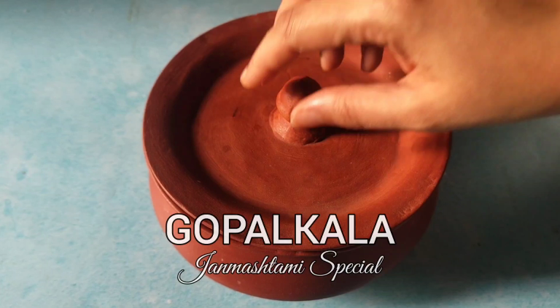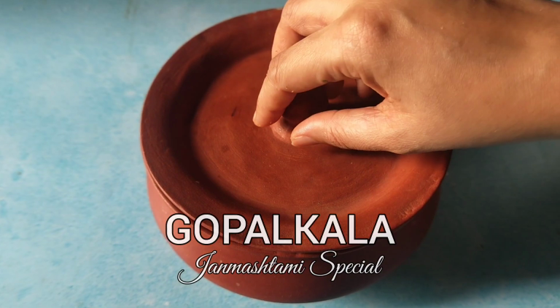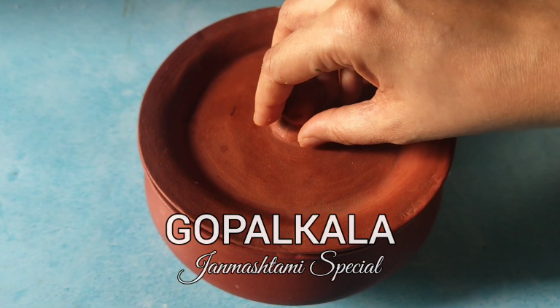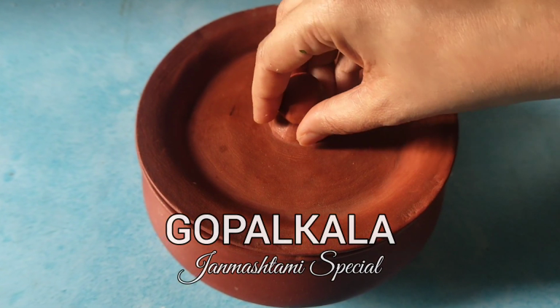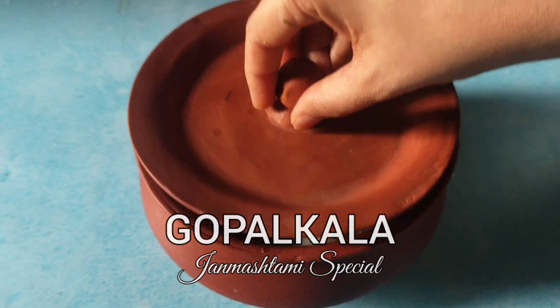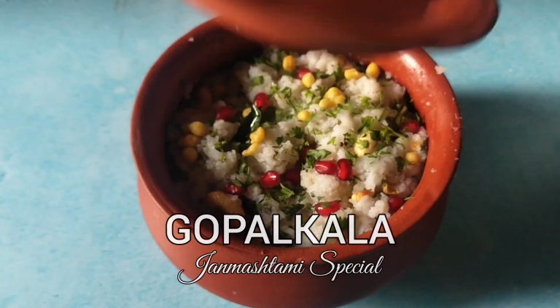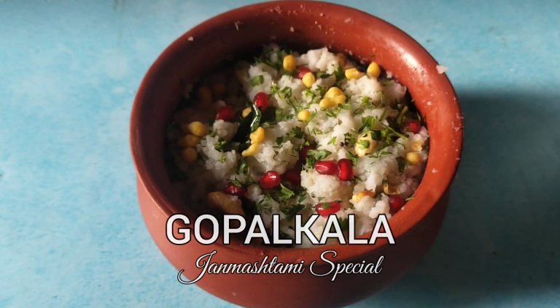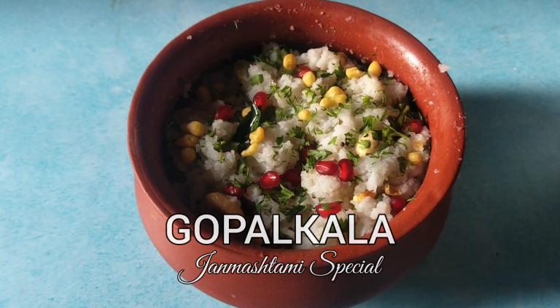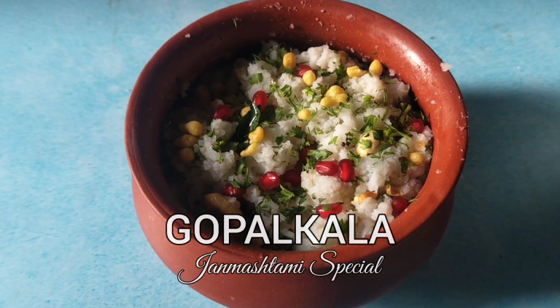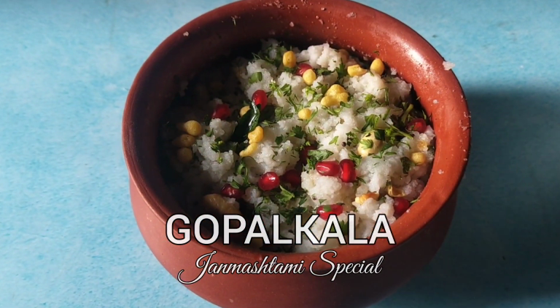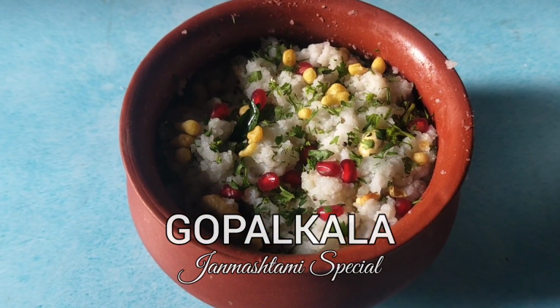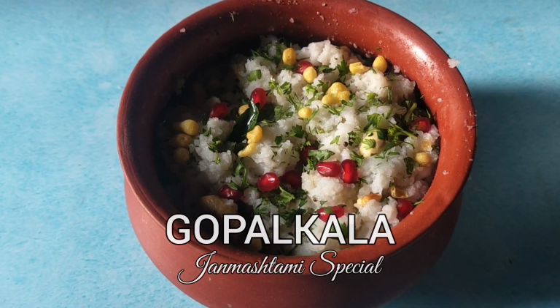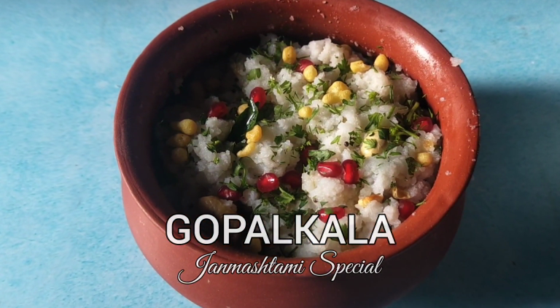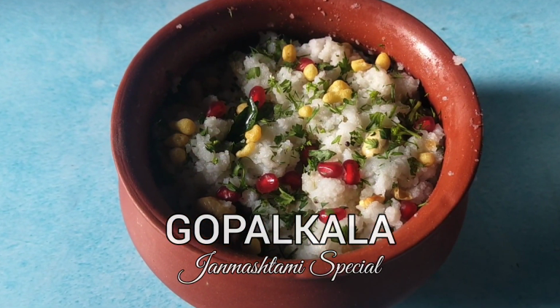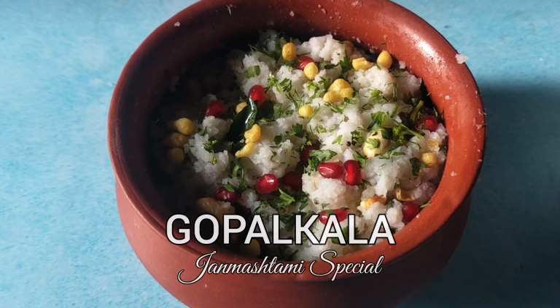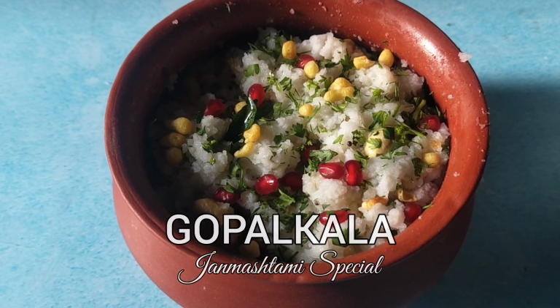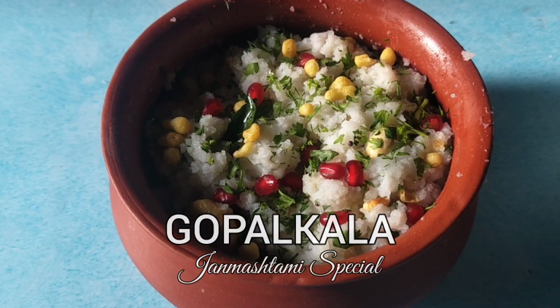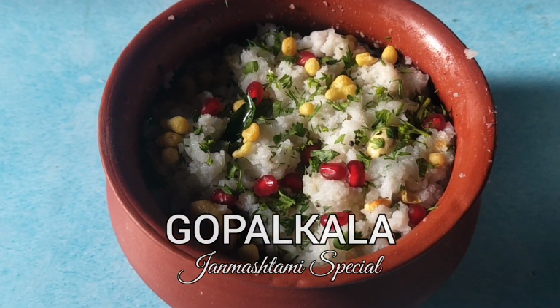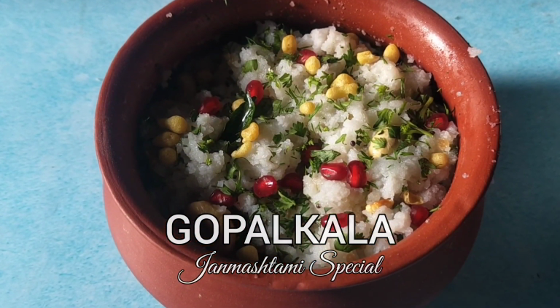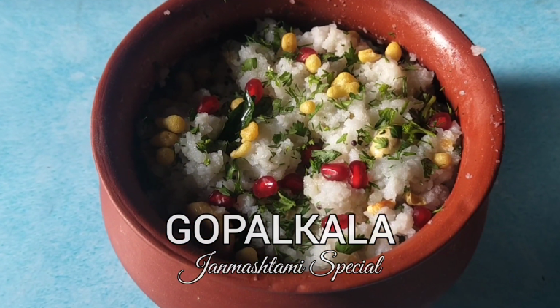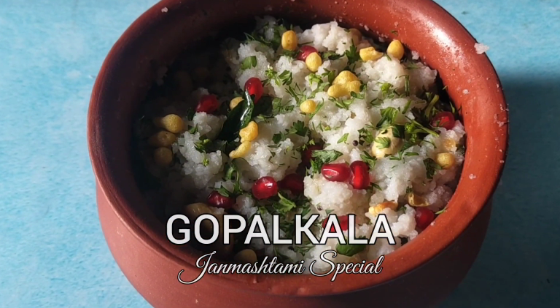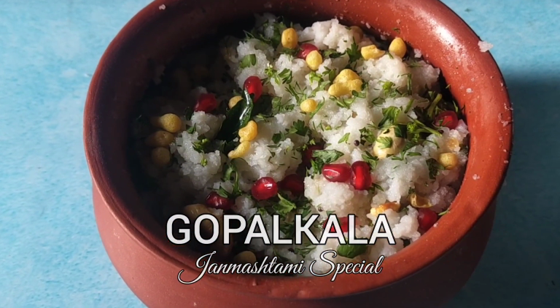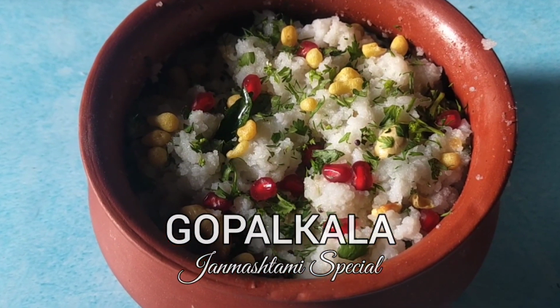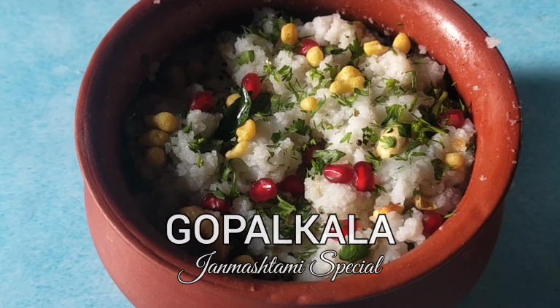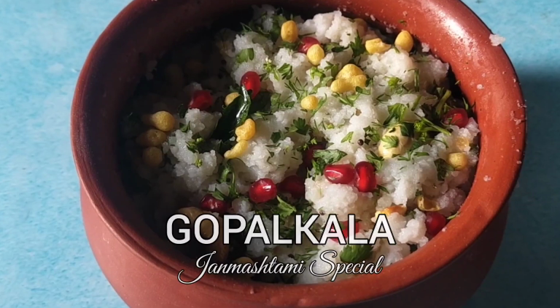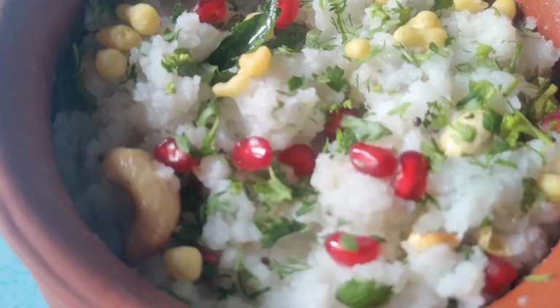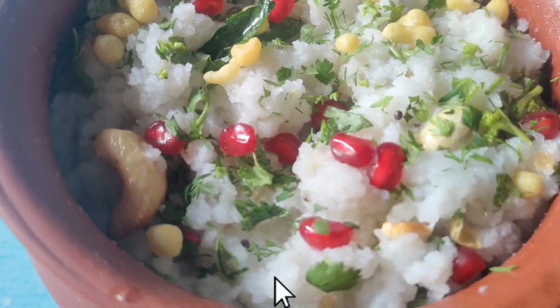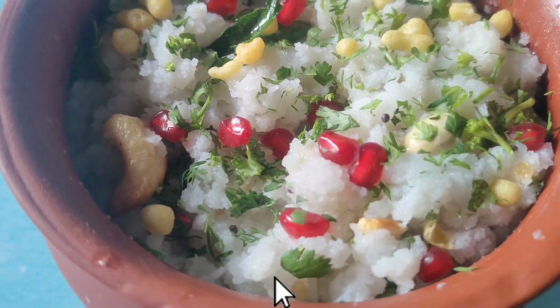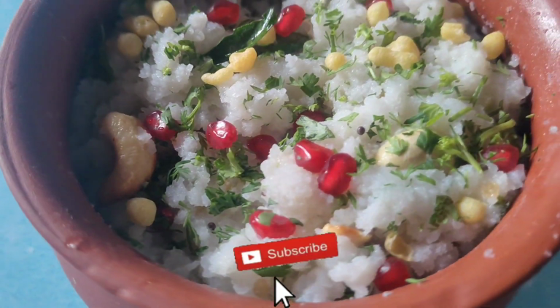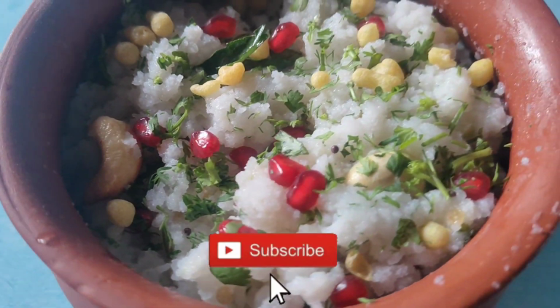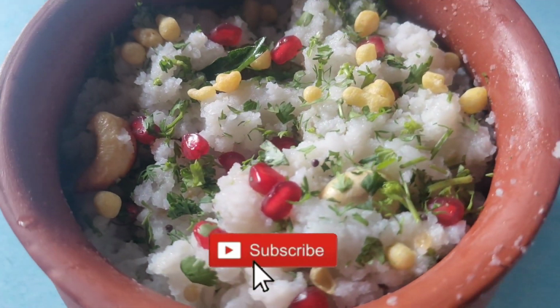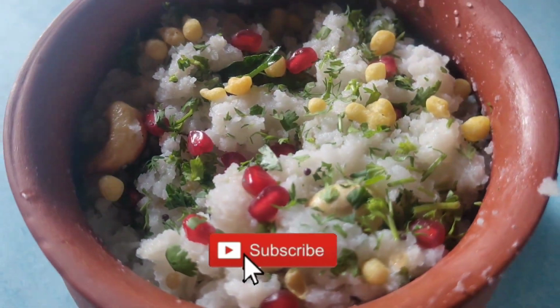Hello! Gopal Kala is a dish prepared on the occasion of Krishna Janmashtami in Maharashtra.